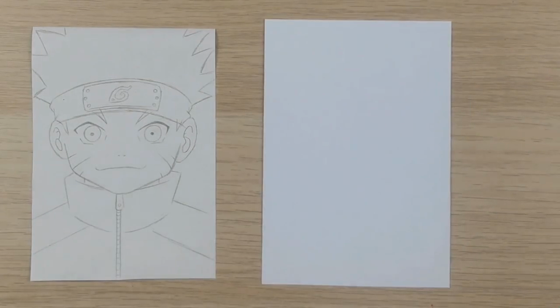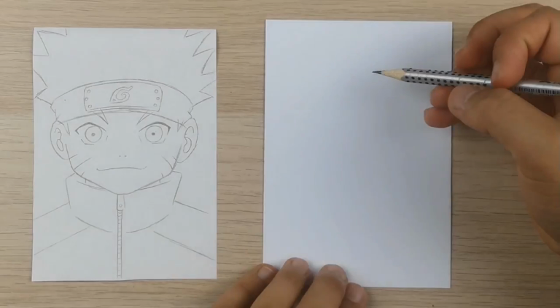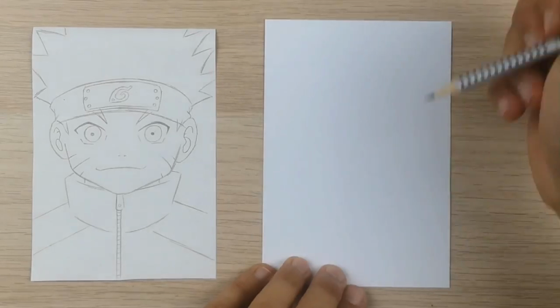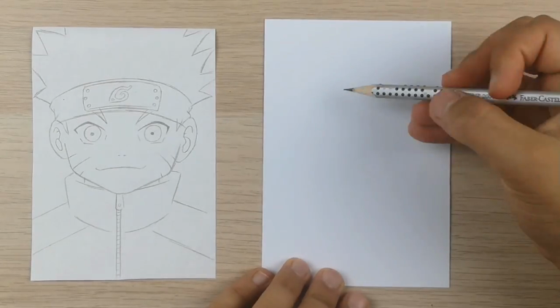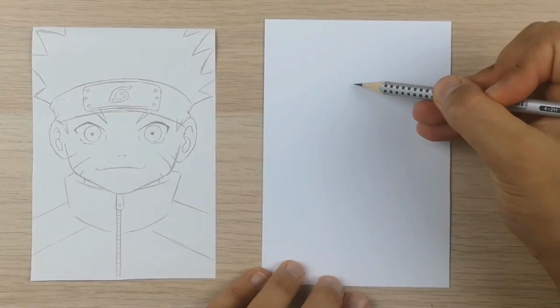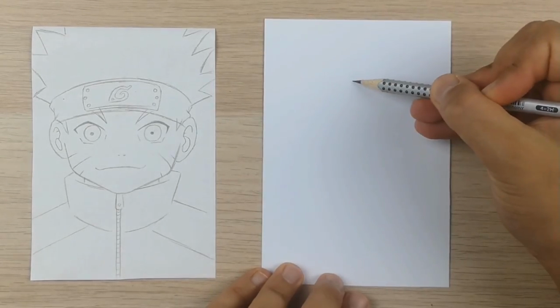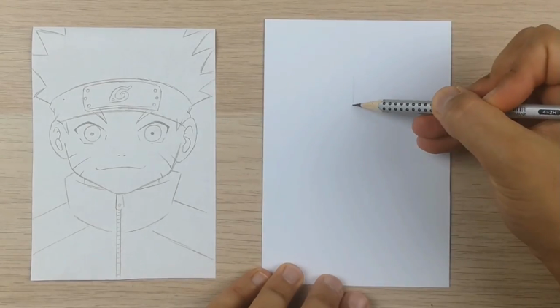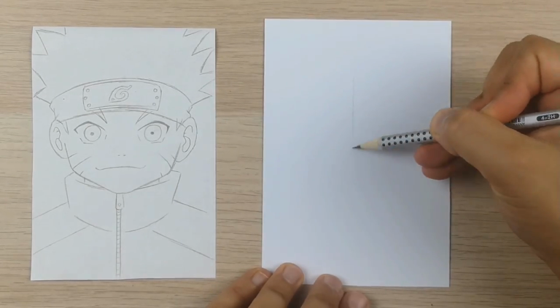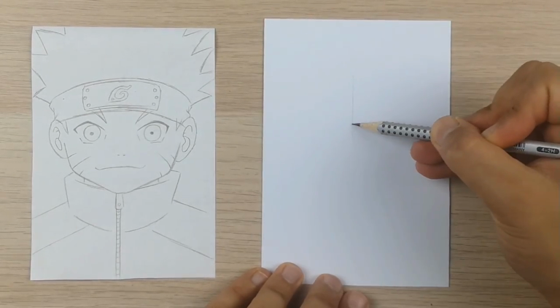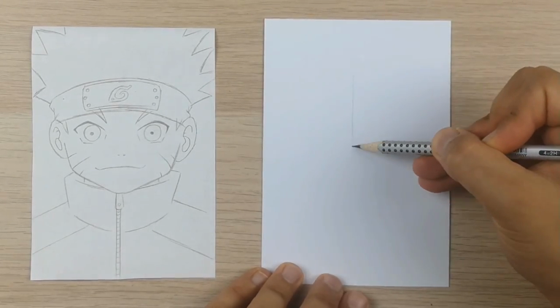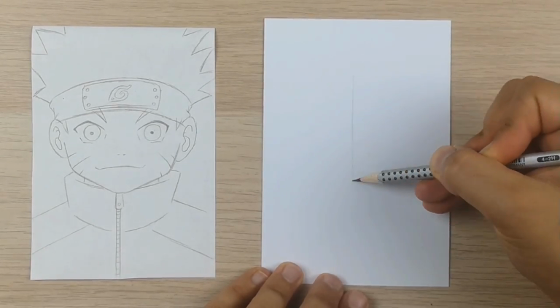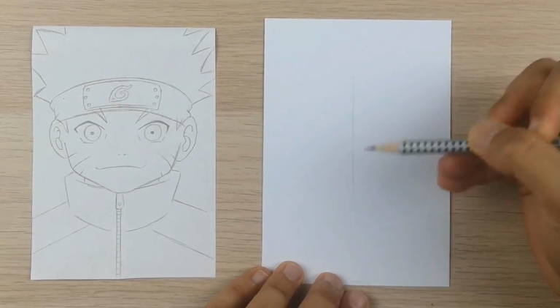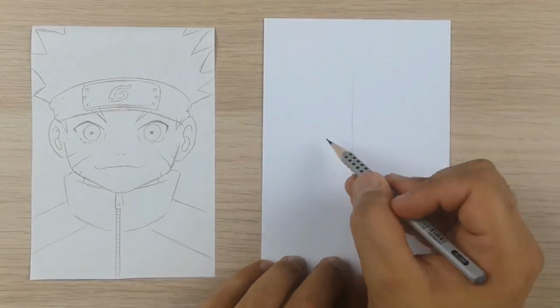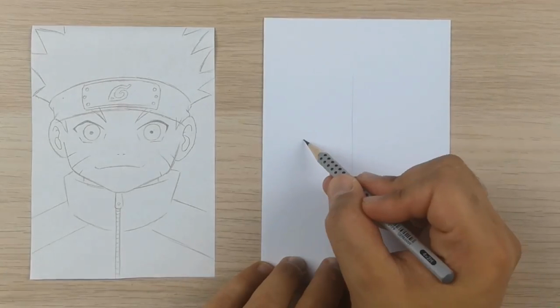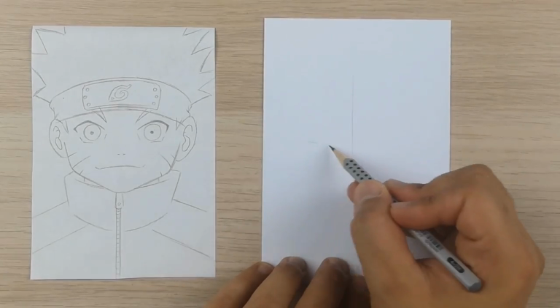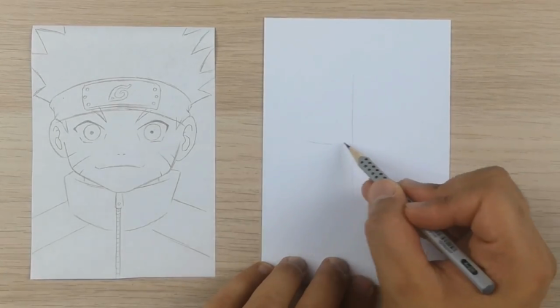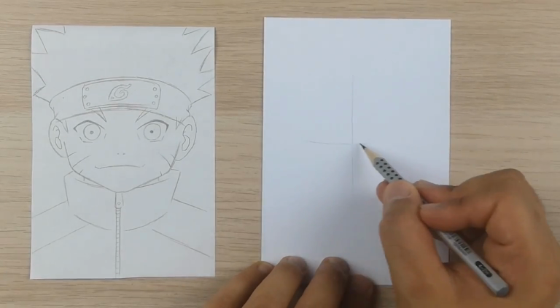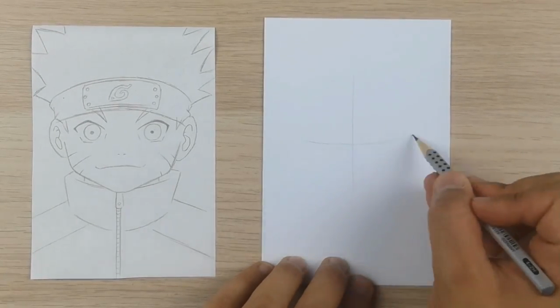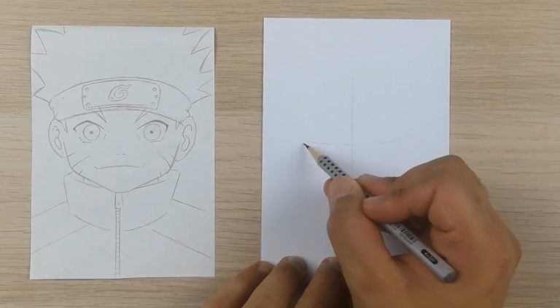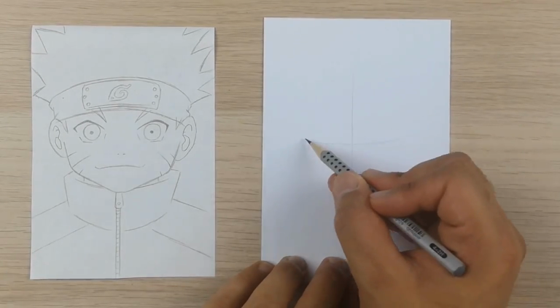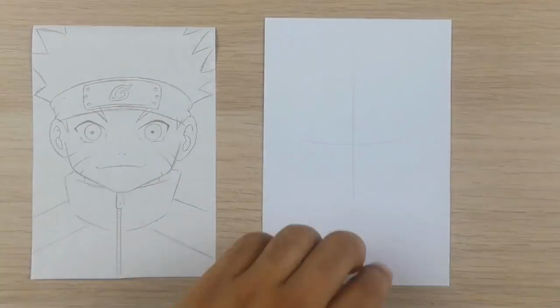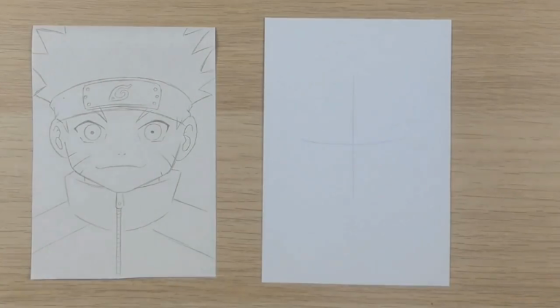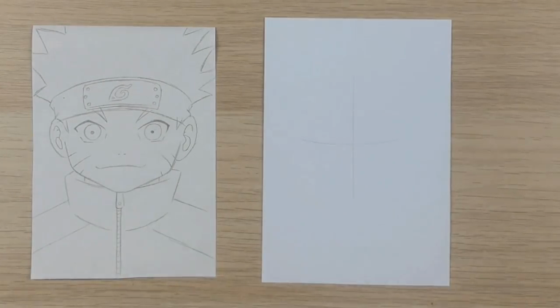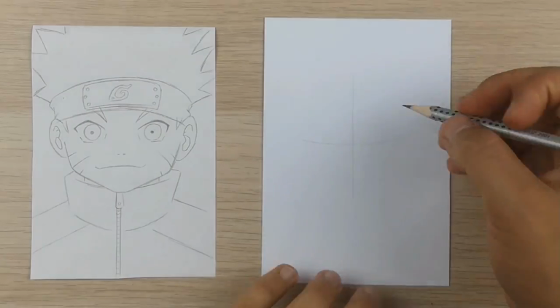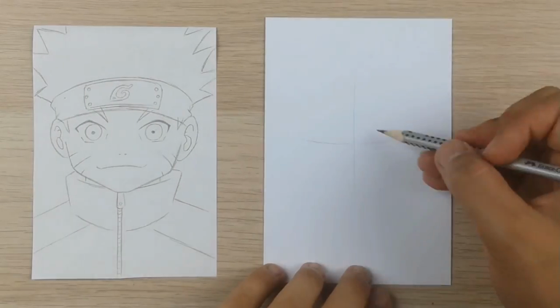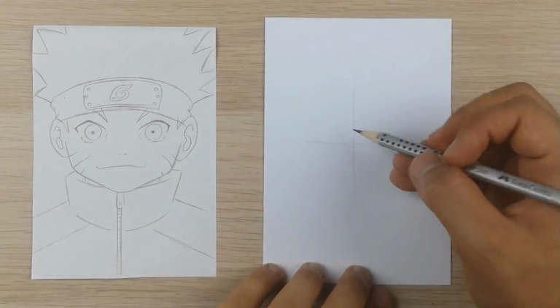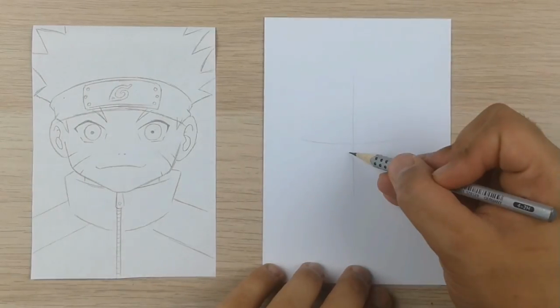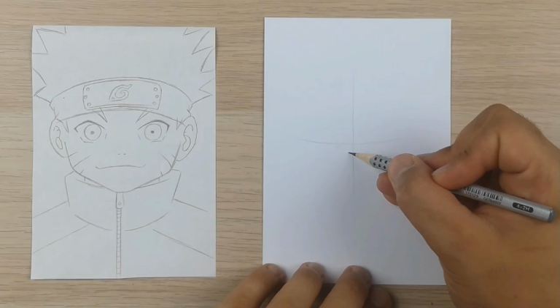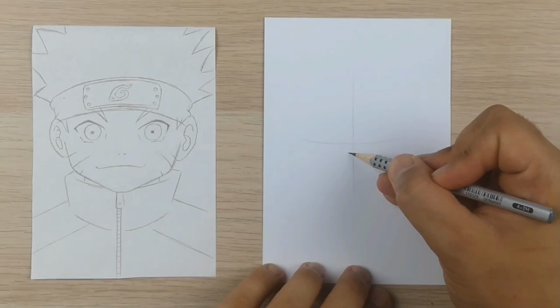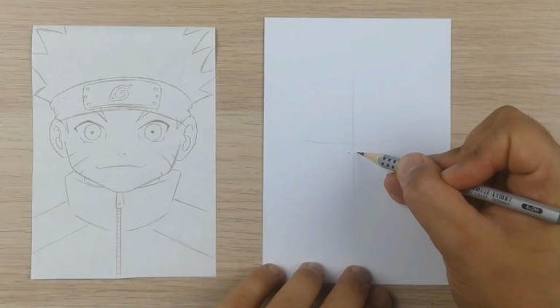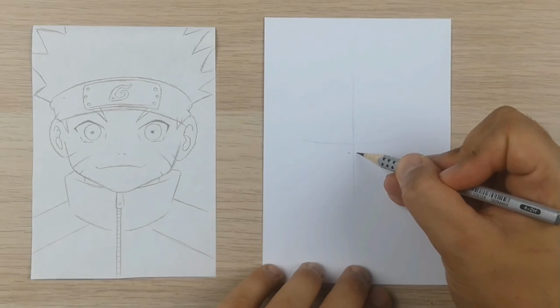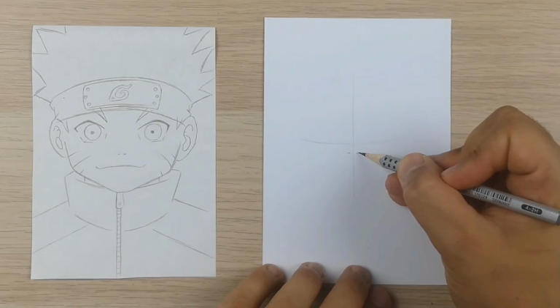Now I will show you the exact same process but with guidelines. I will just do one horizontal and one vertical line so I know where to position the face features.